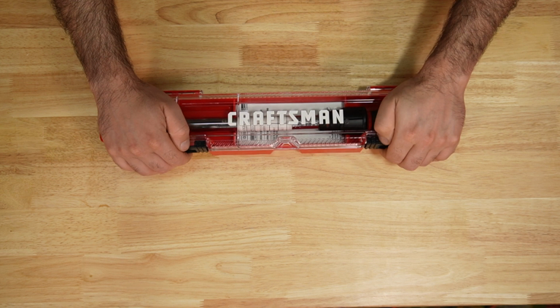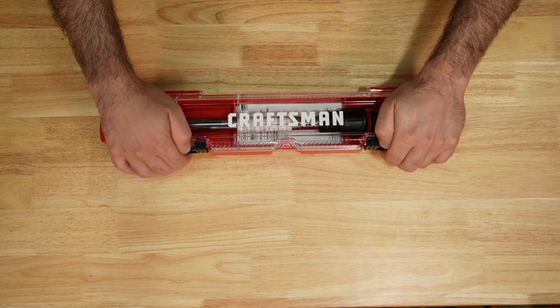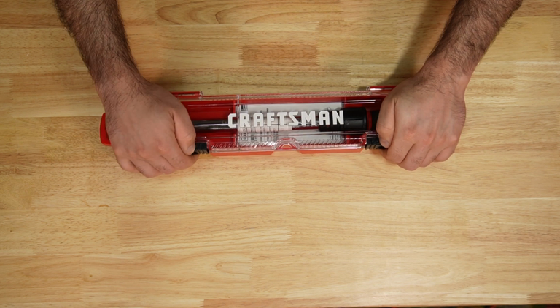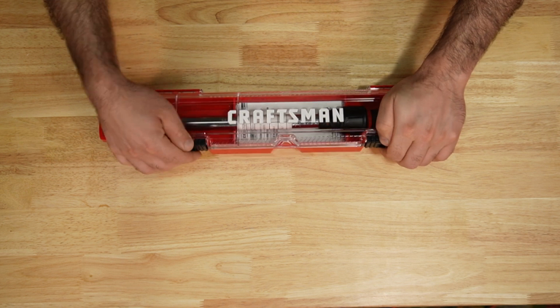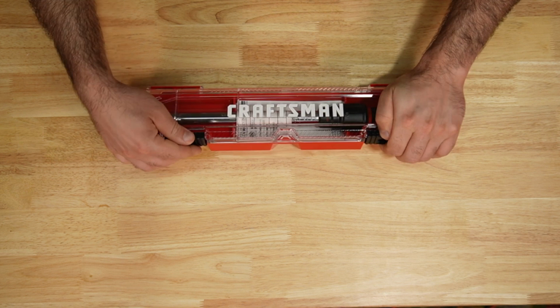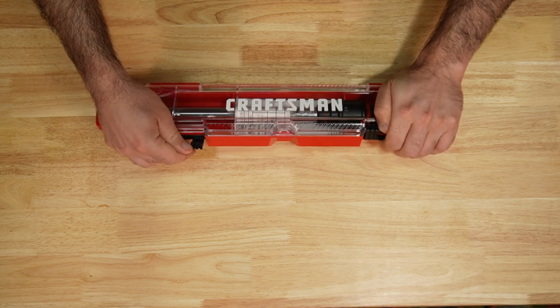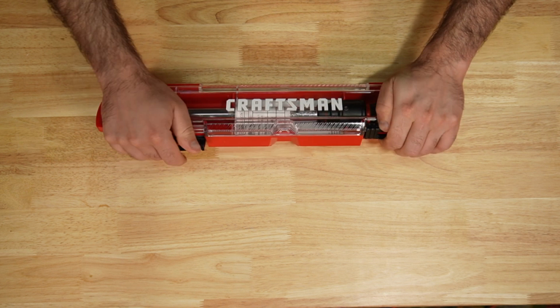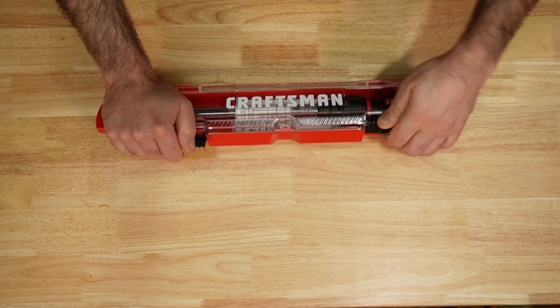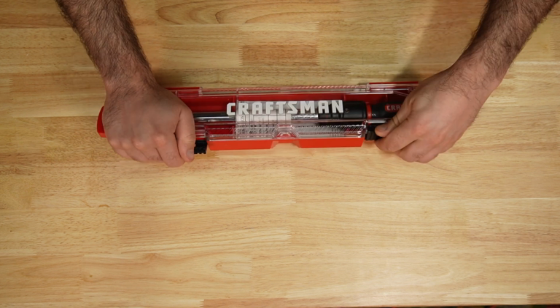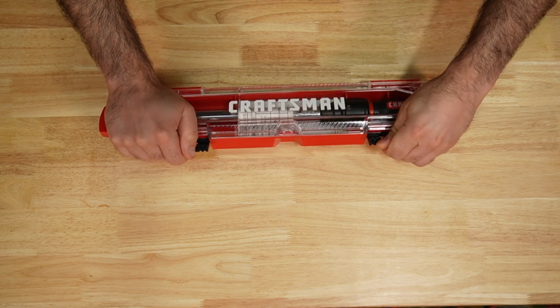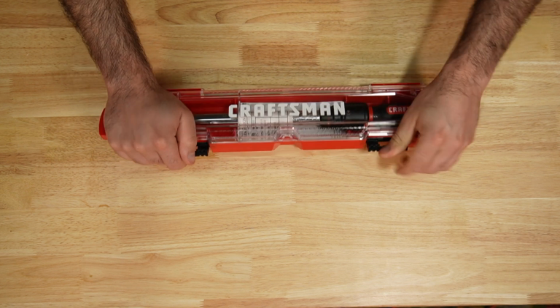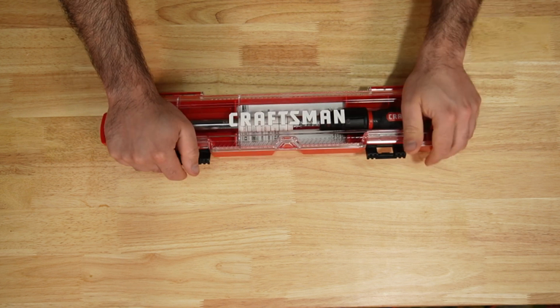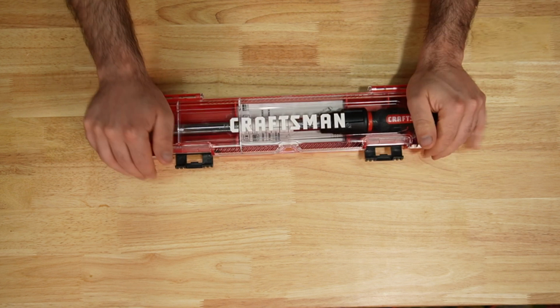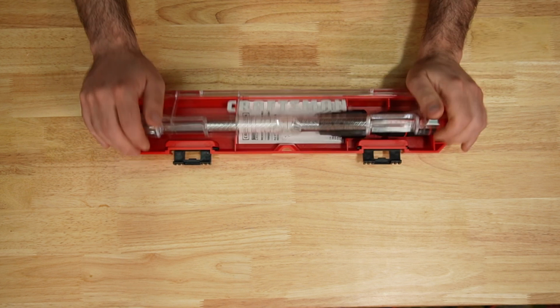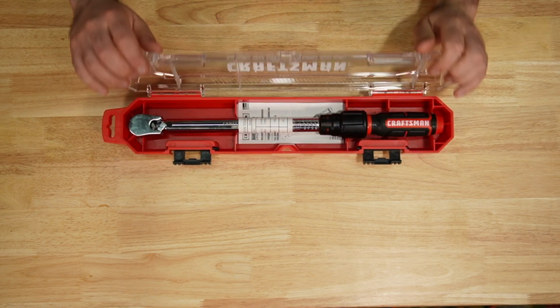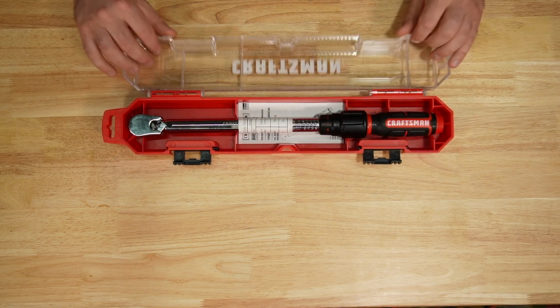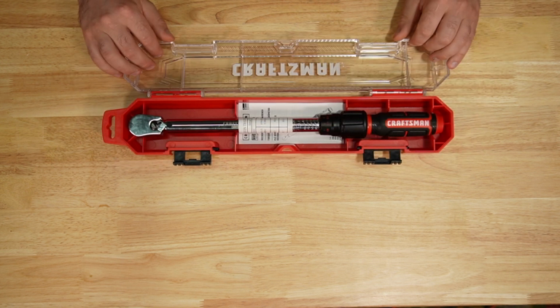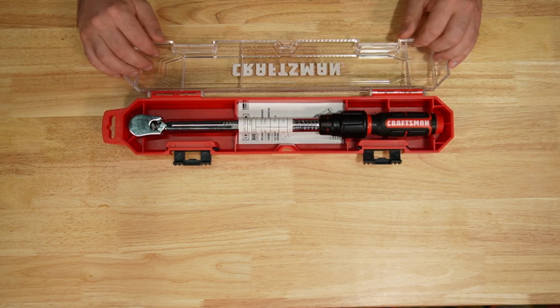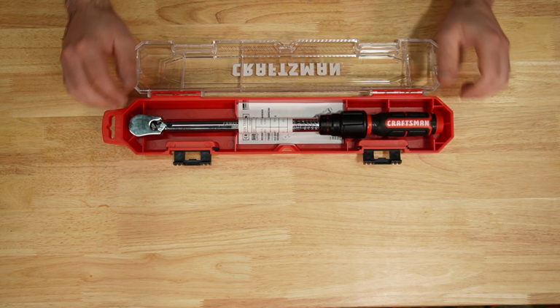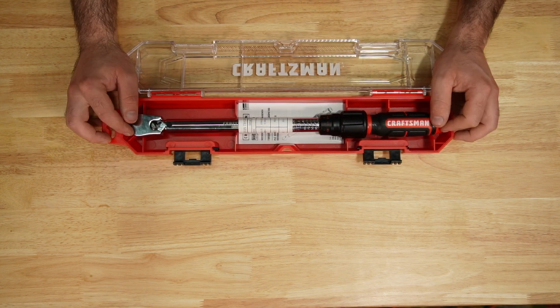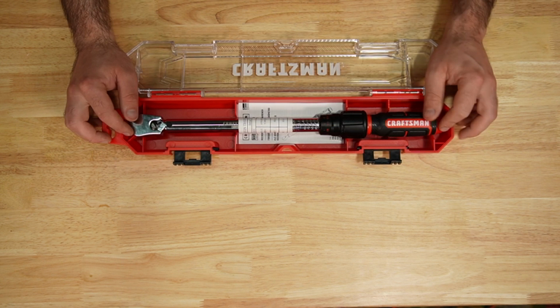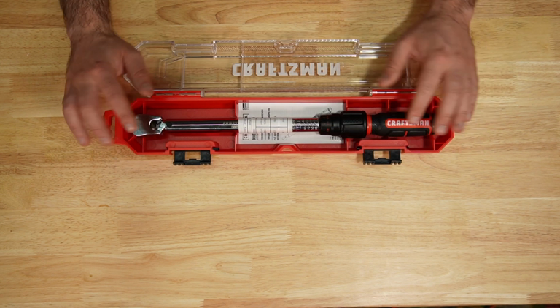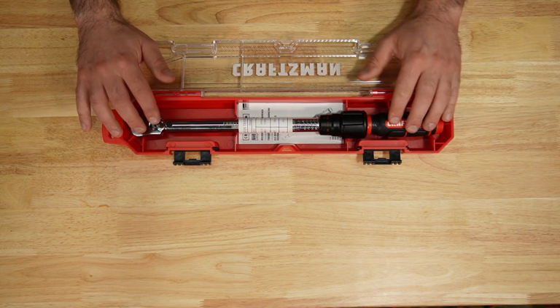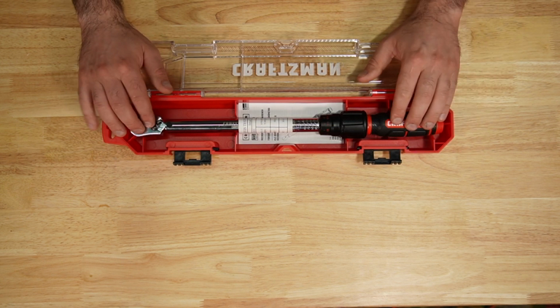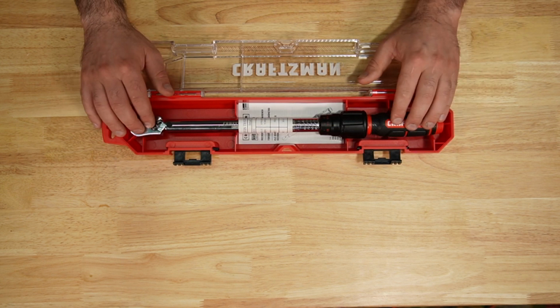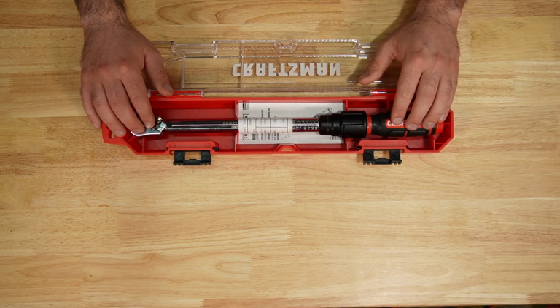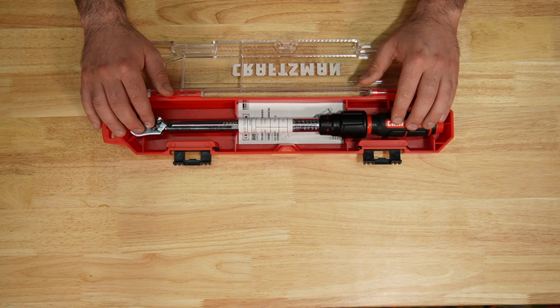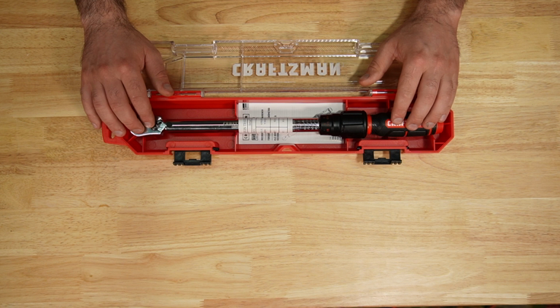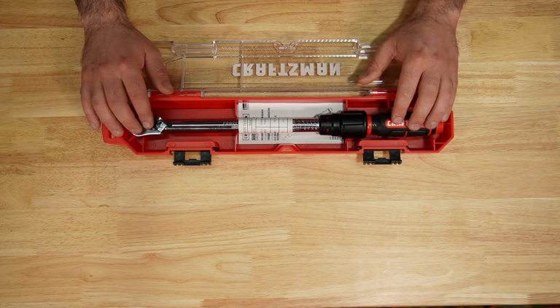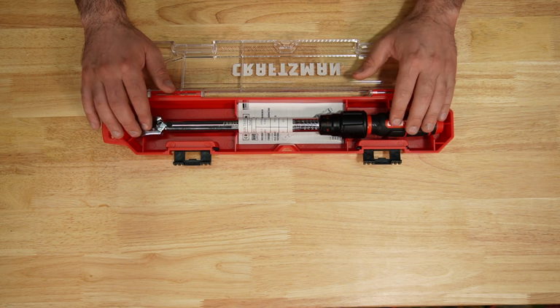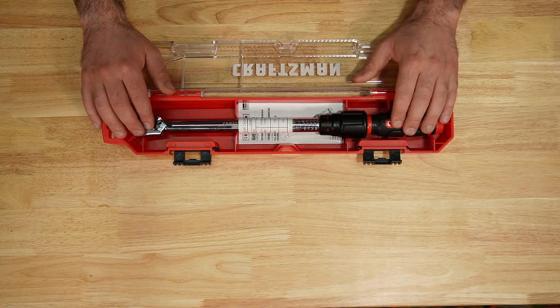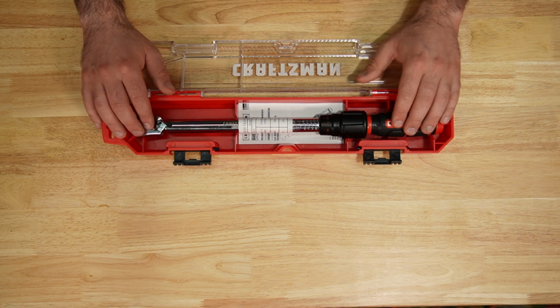Craftsman: hard case, 20 to 100 foot pounds, made in Taiwan.